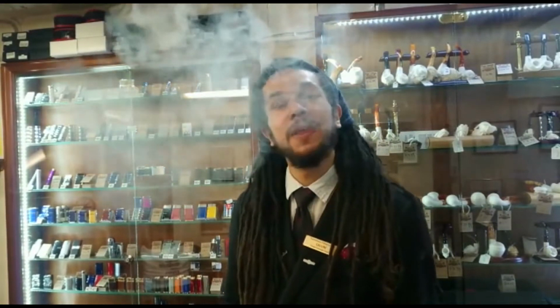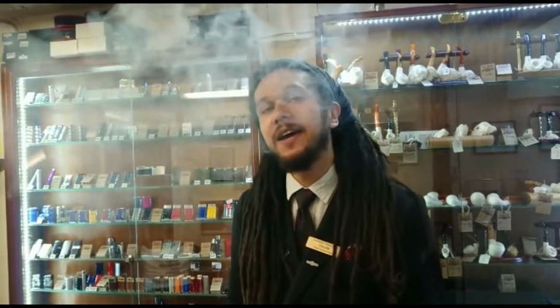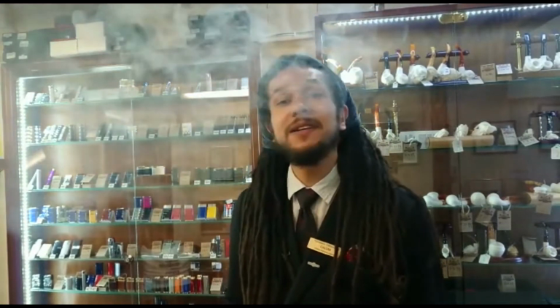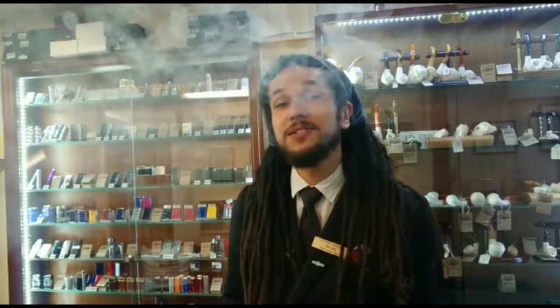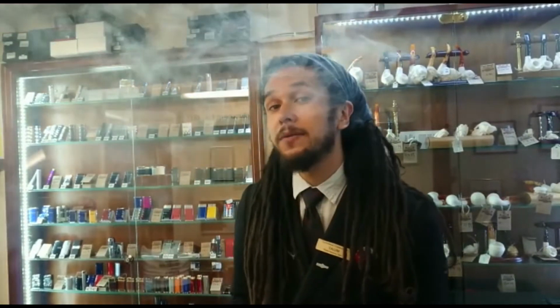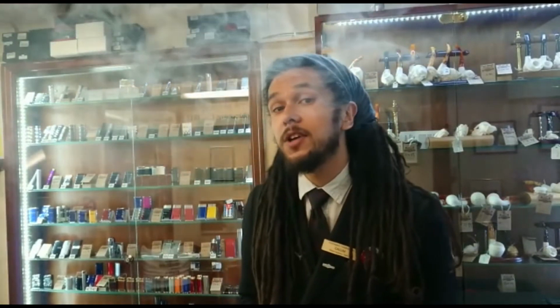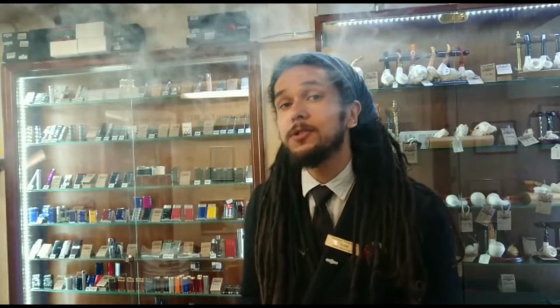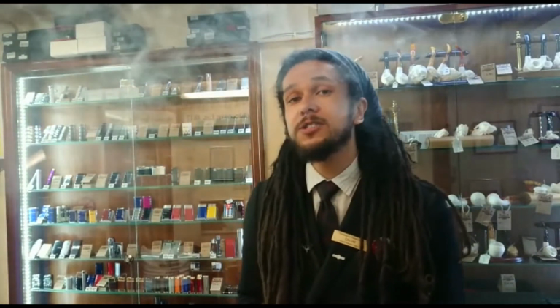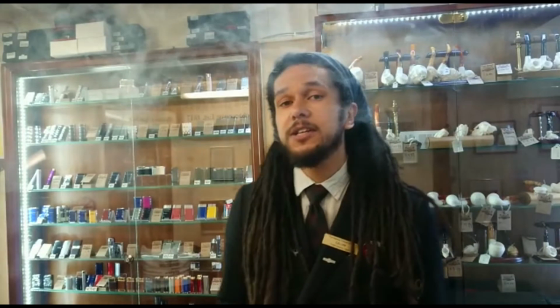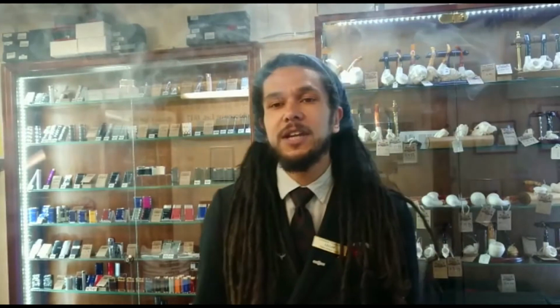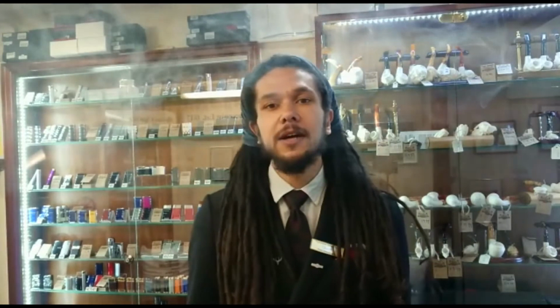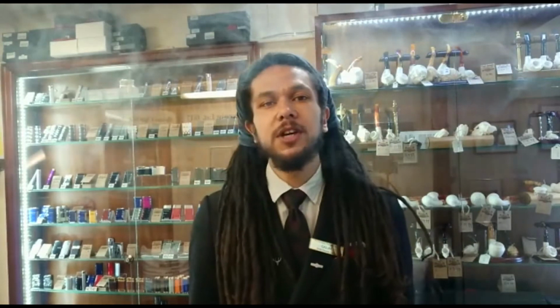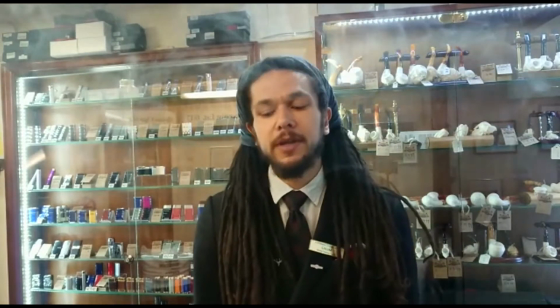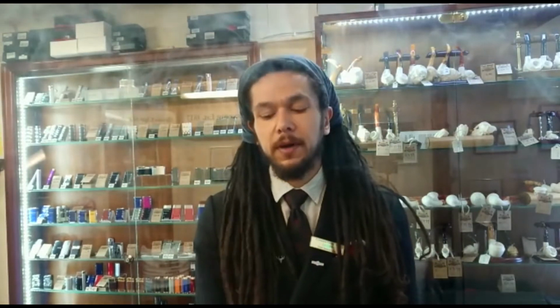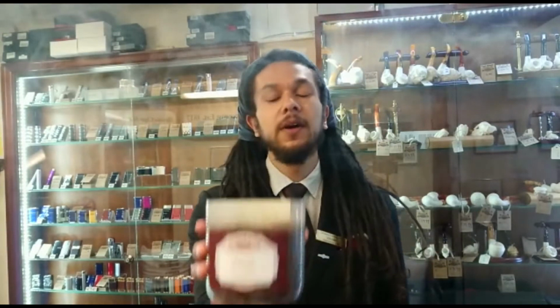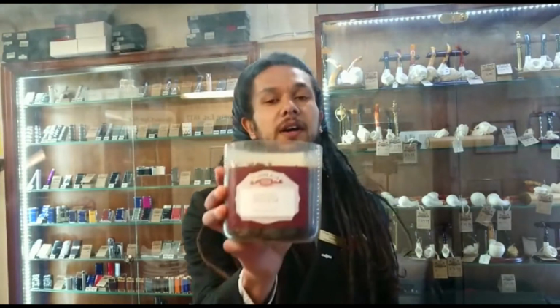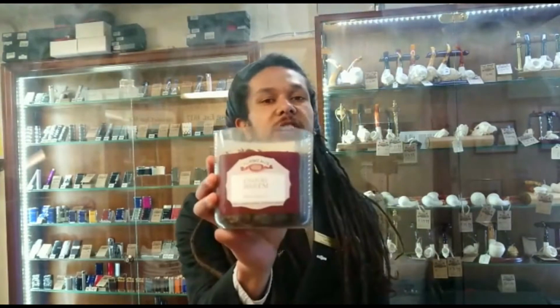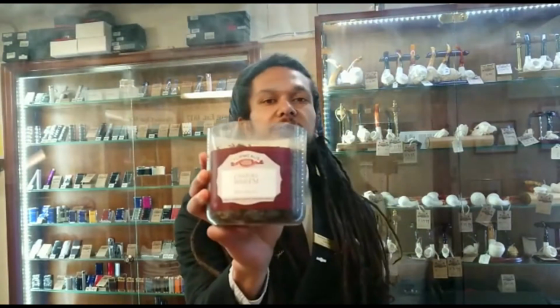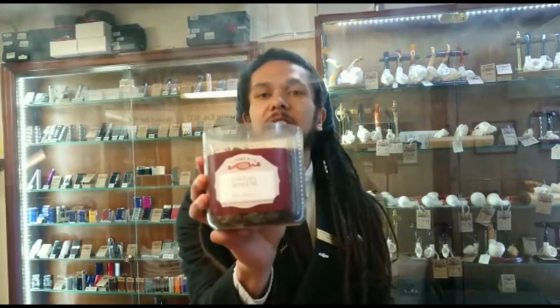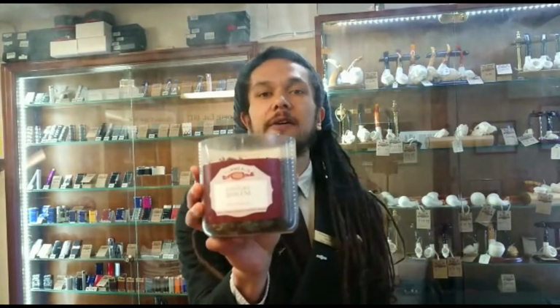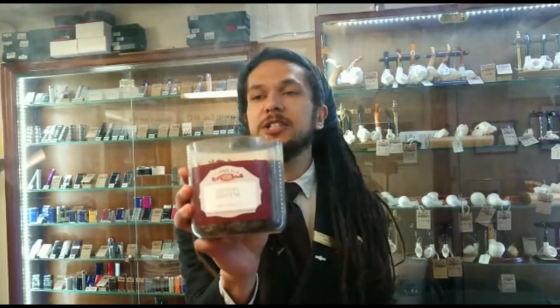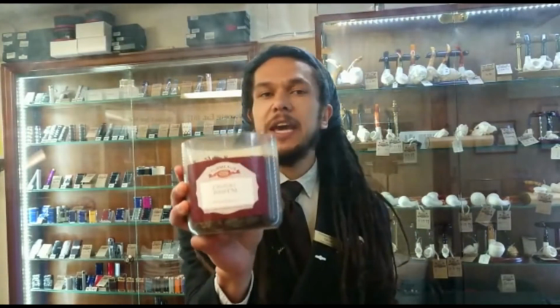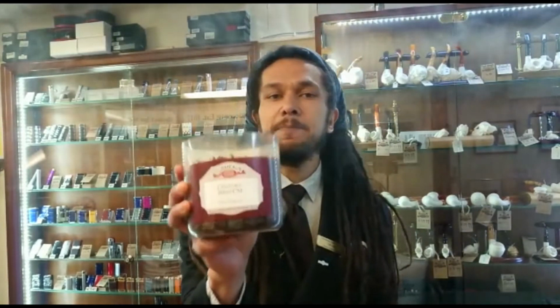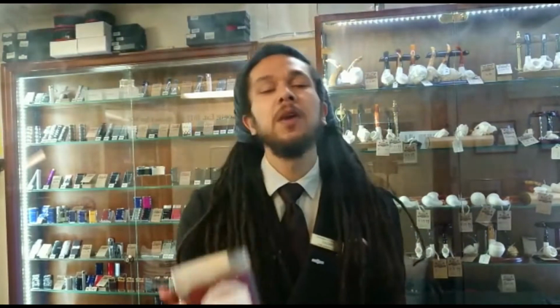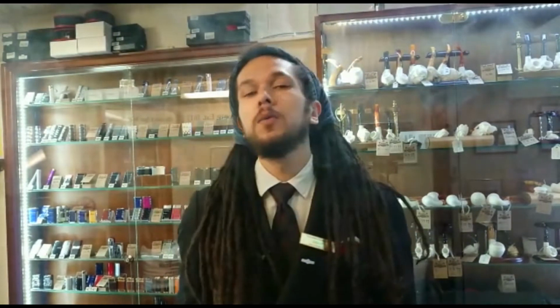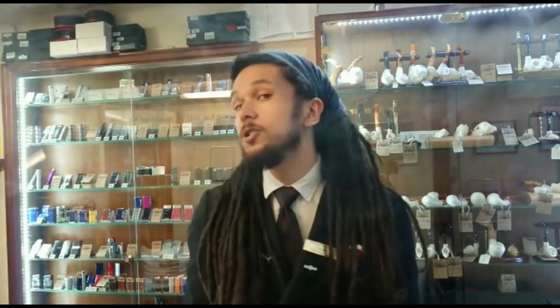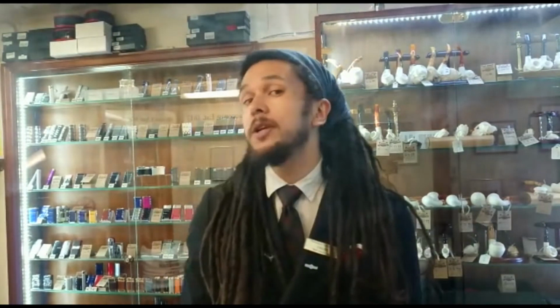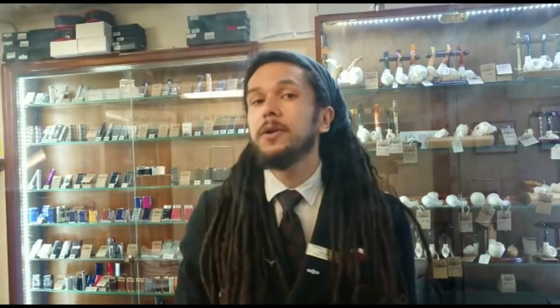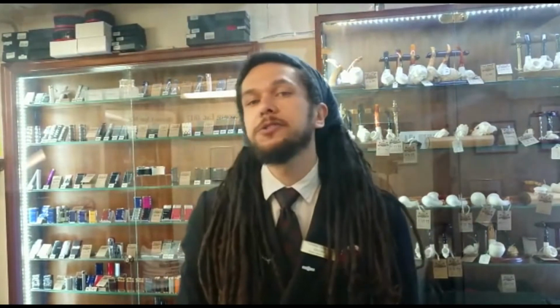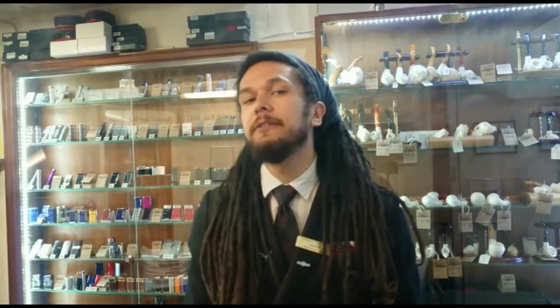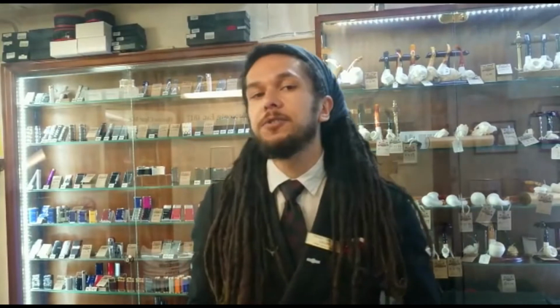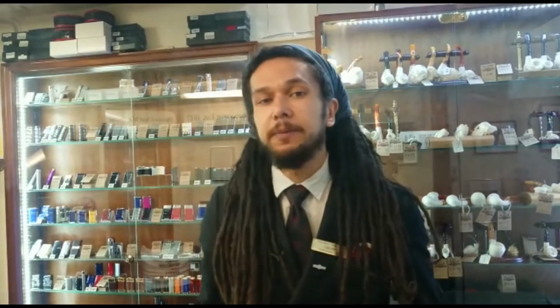Hi again, this is Callum from Termo's Chester and today I'm sampling a bowl of Century Irish CM, which used to be known as Irish Cream.